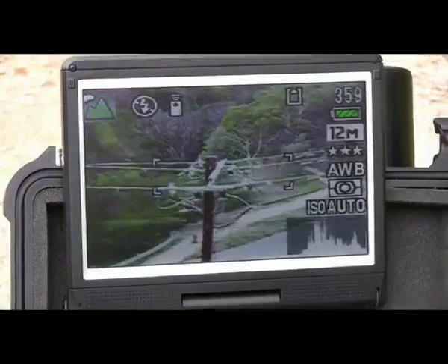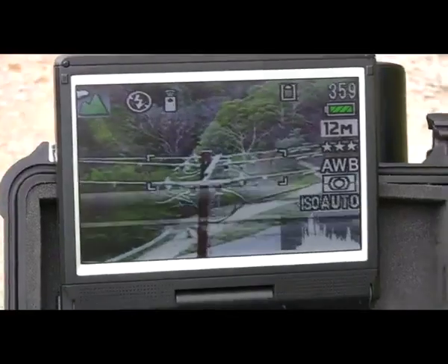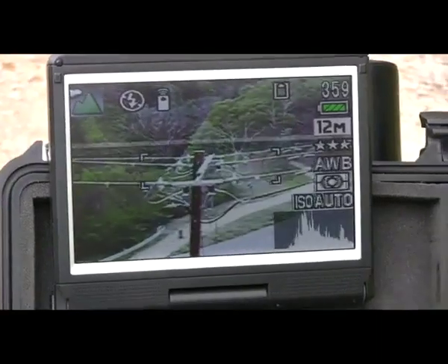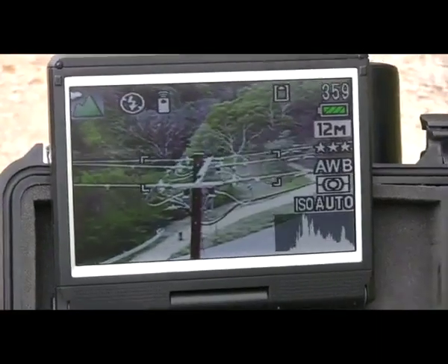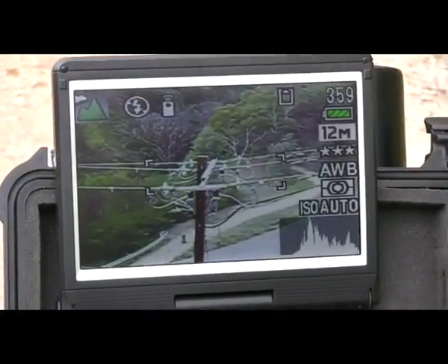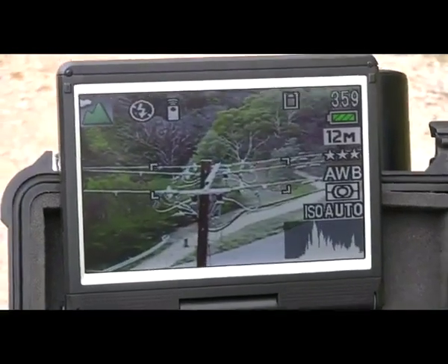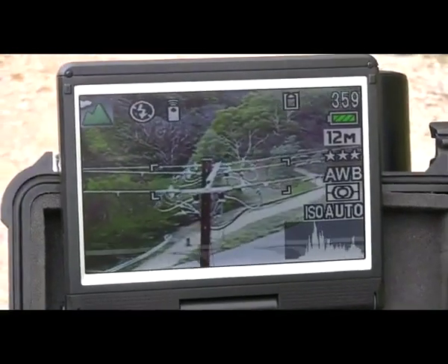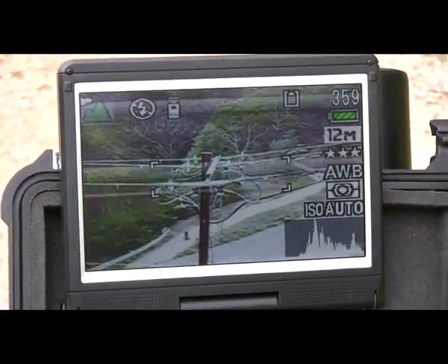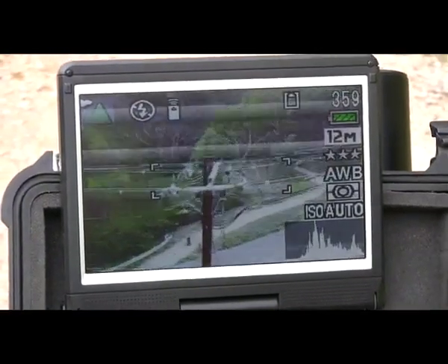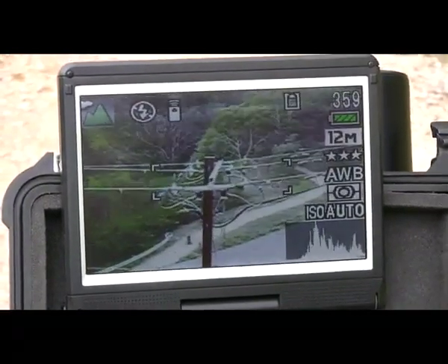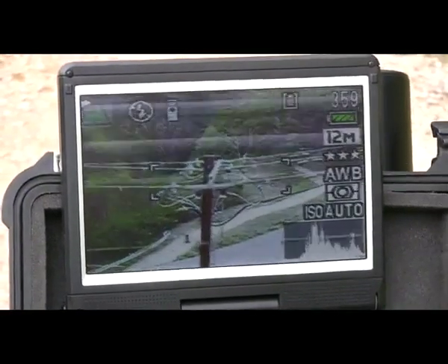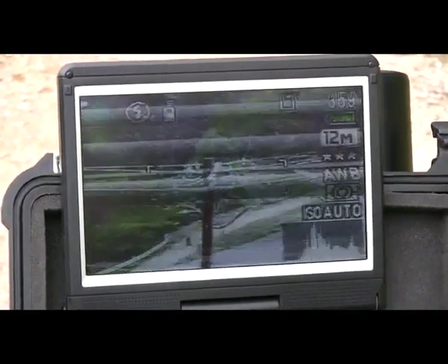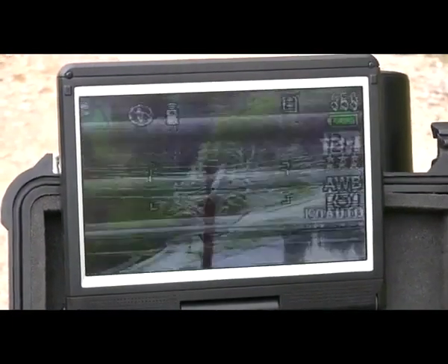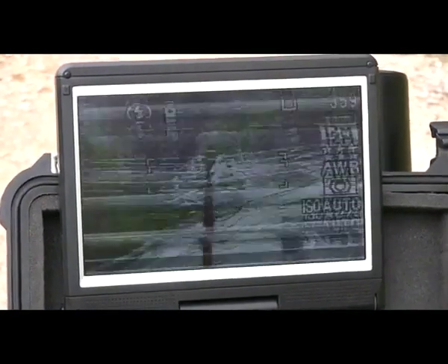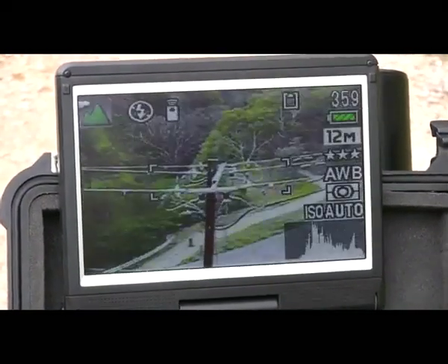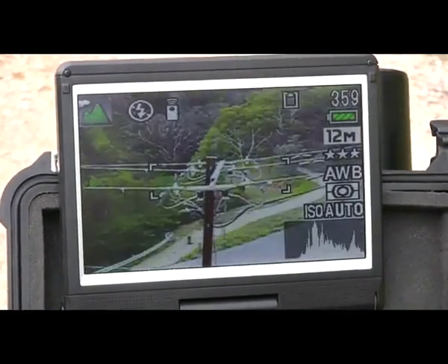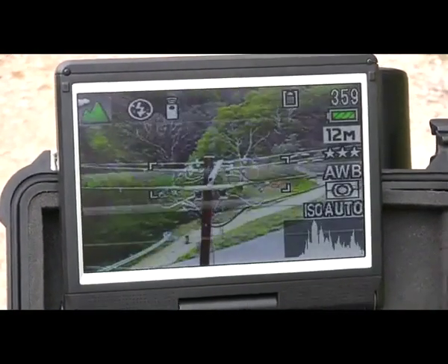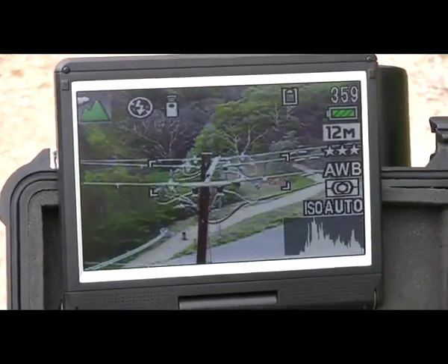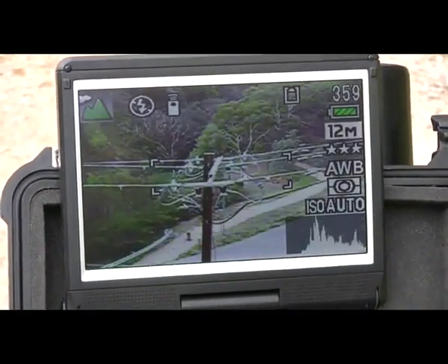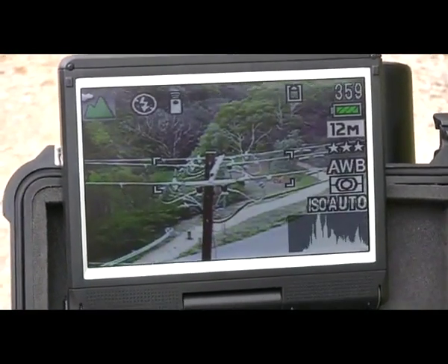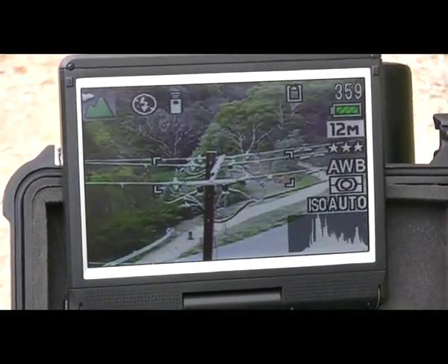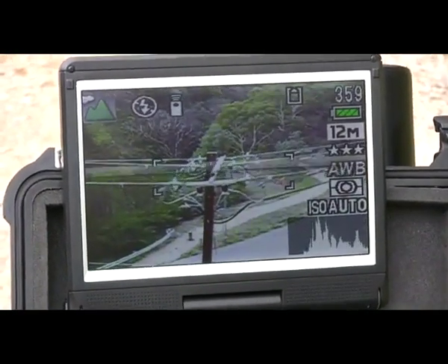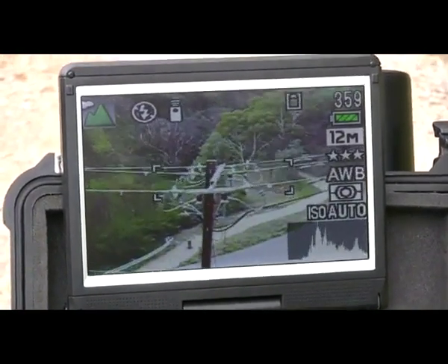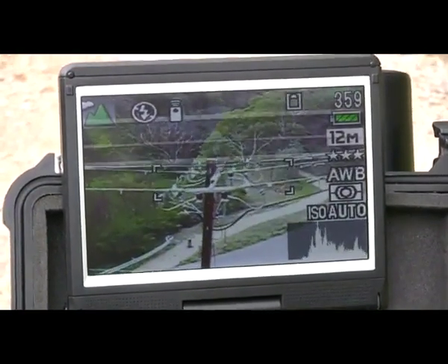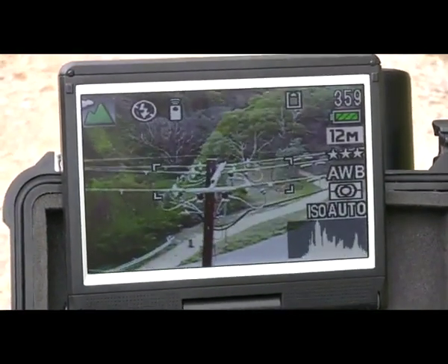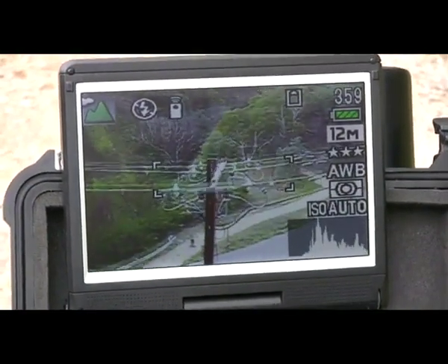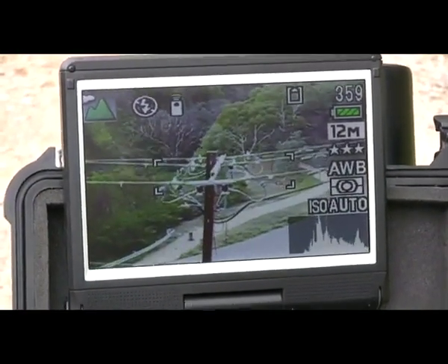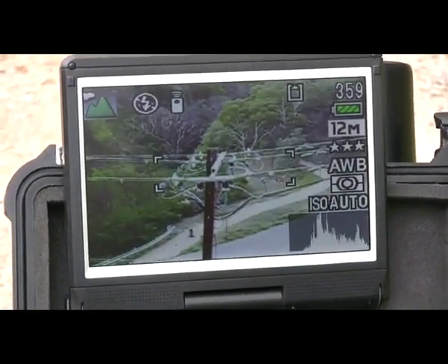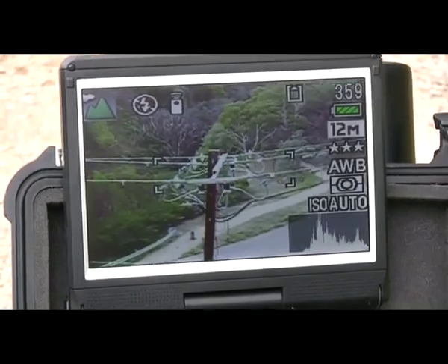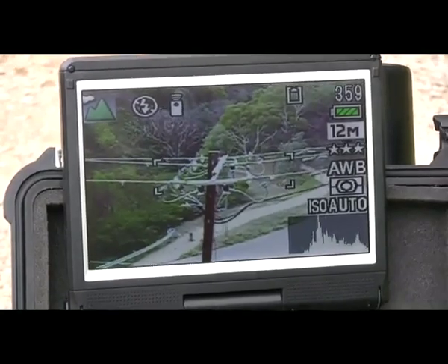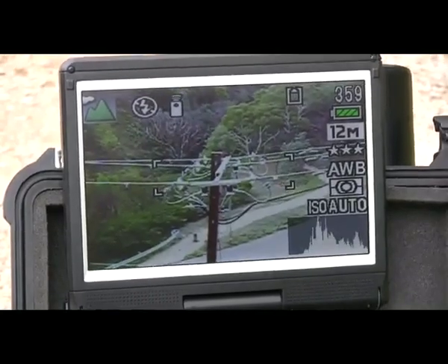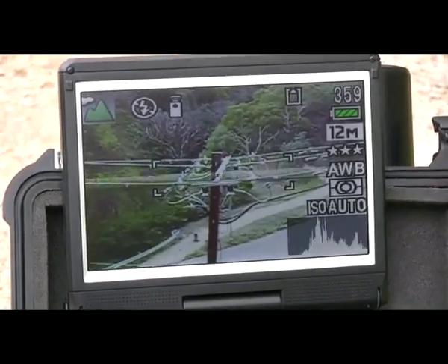The camera system also can be zoomed from the ground, as I will demonstrate.